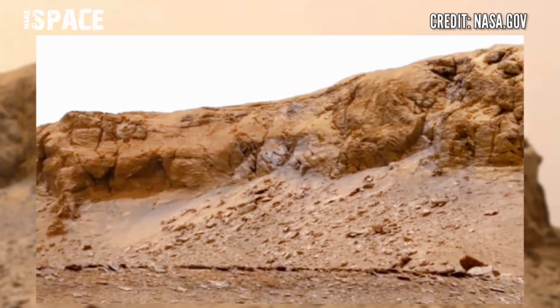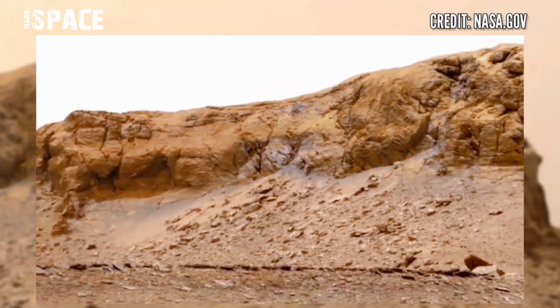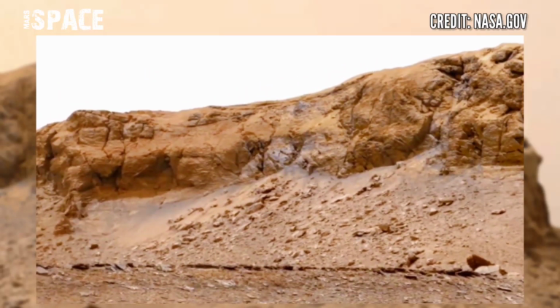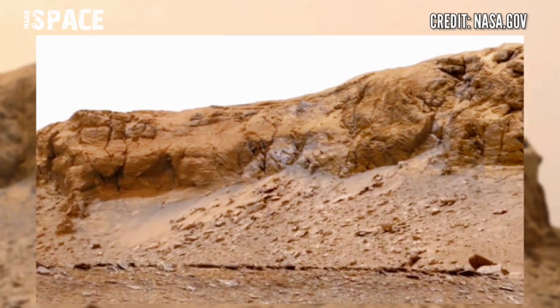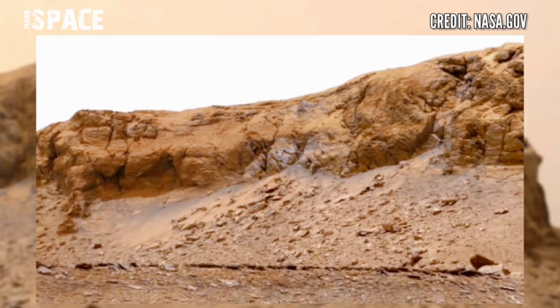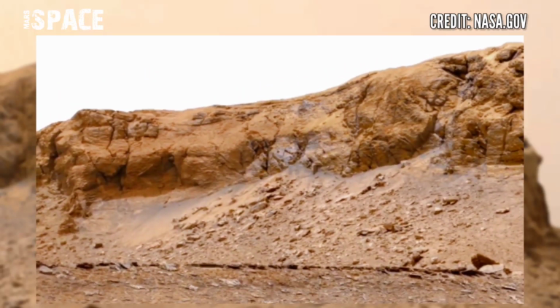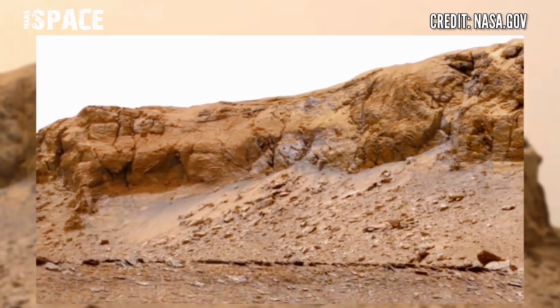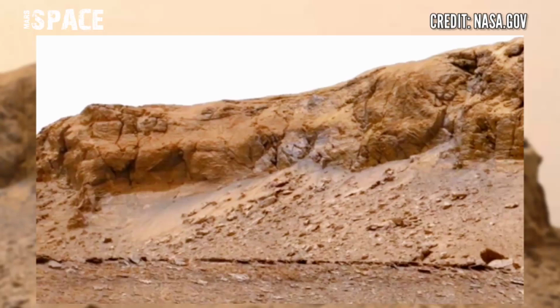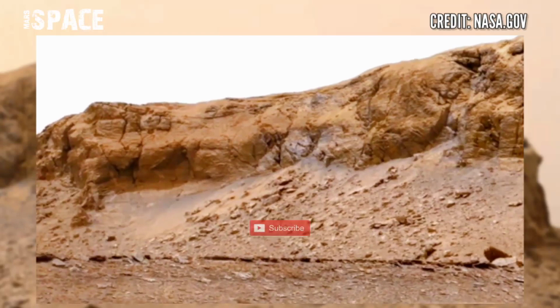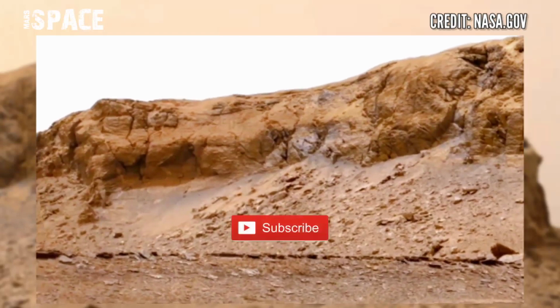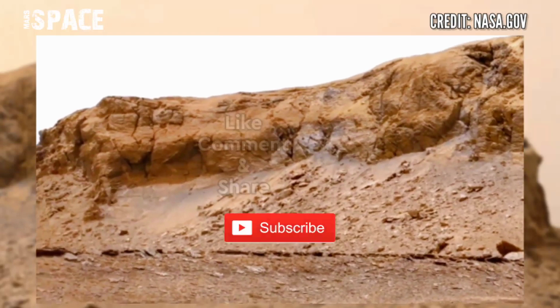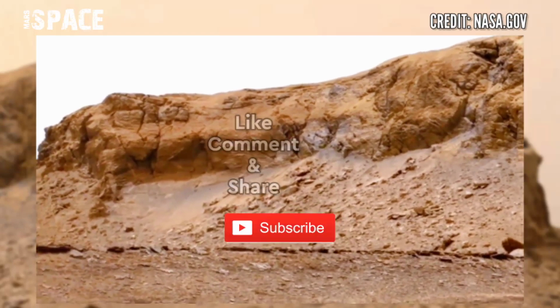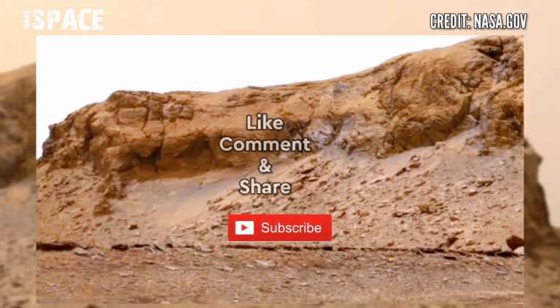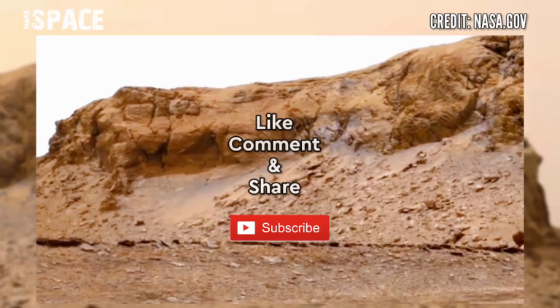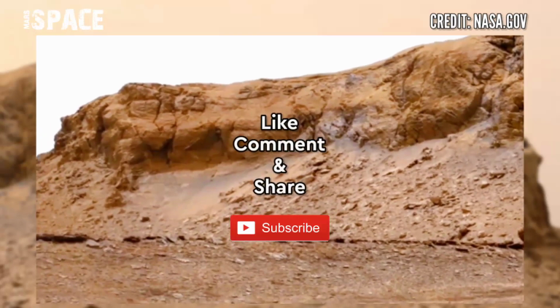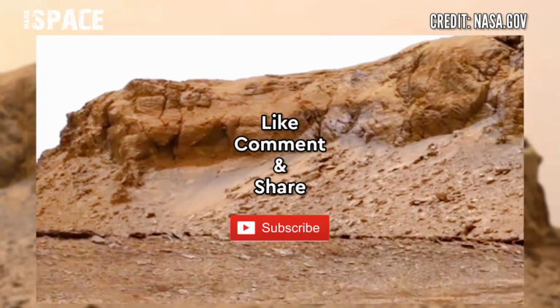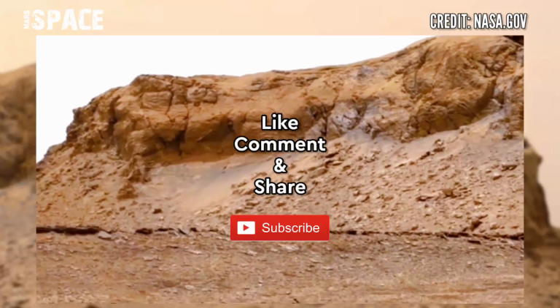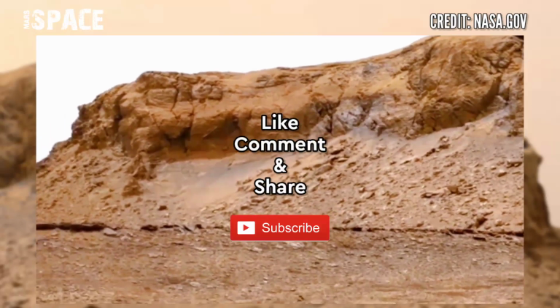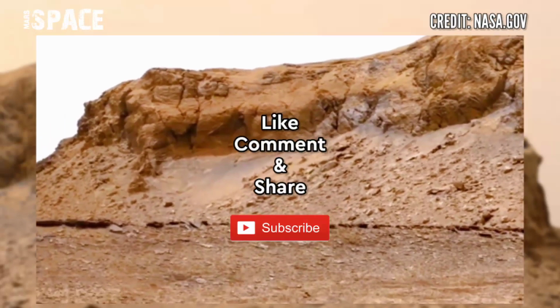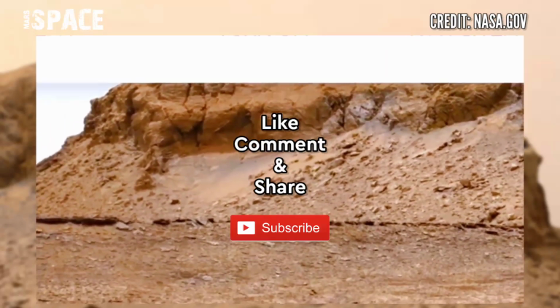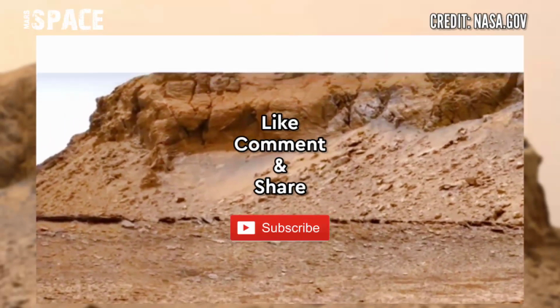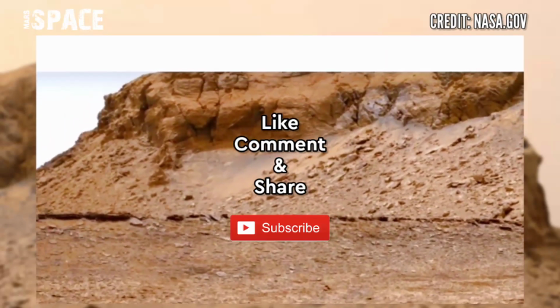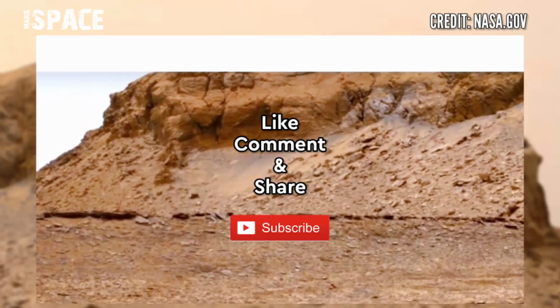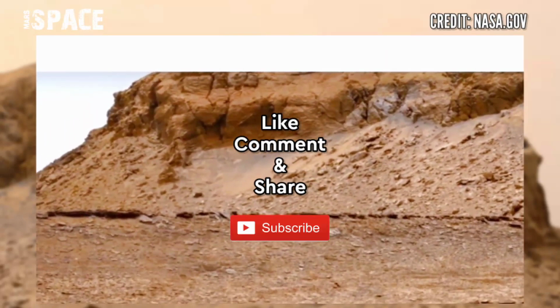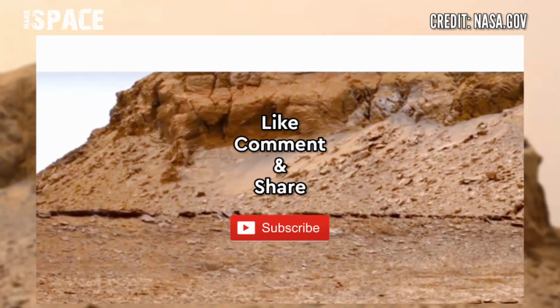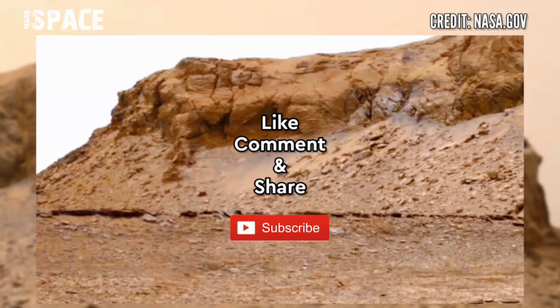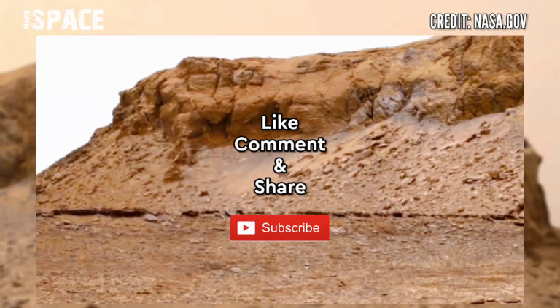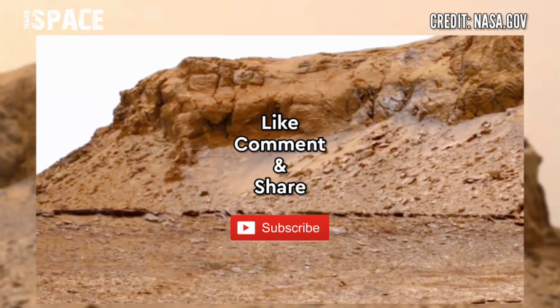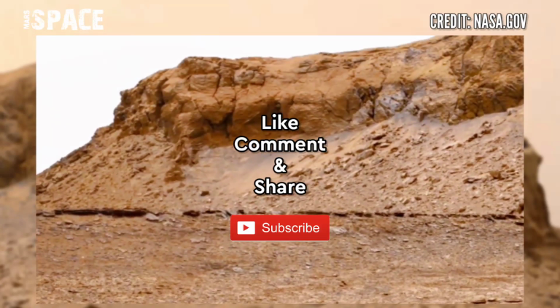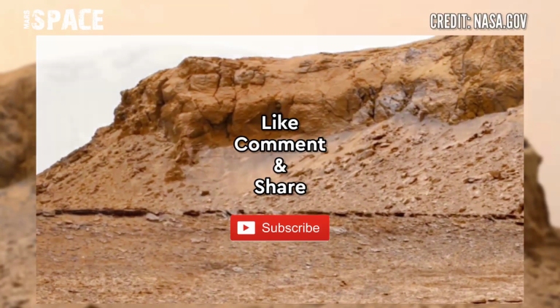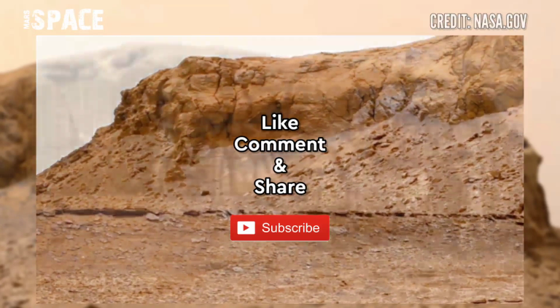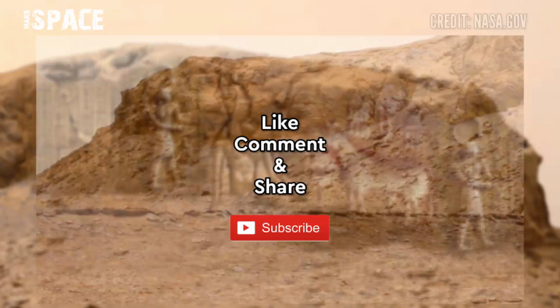What are your ideas and thoughts about the planet Mars?